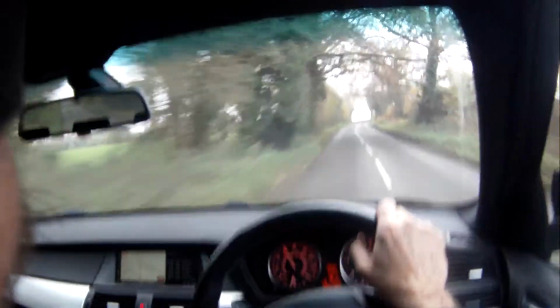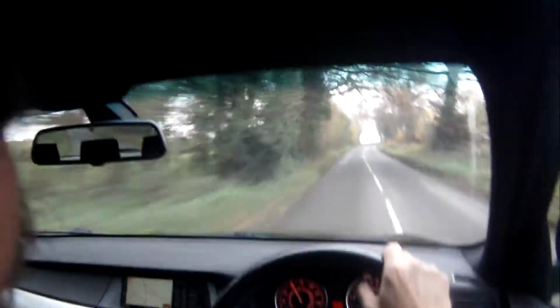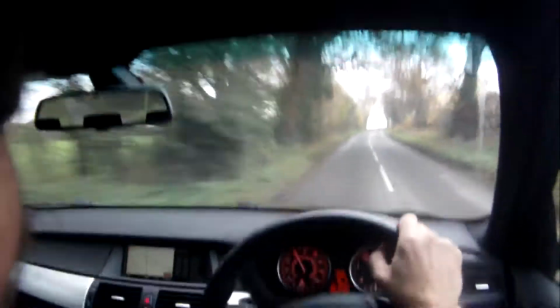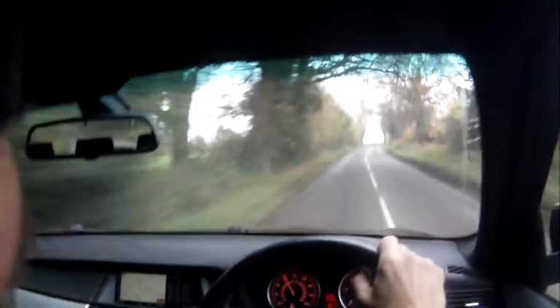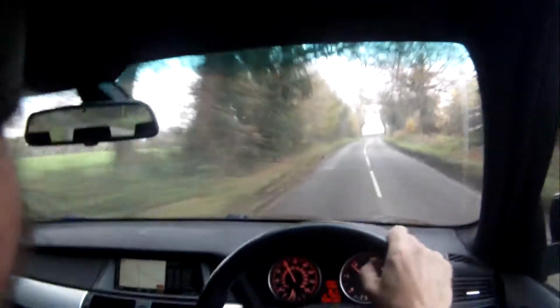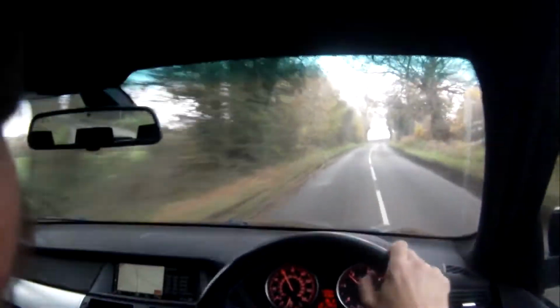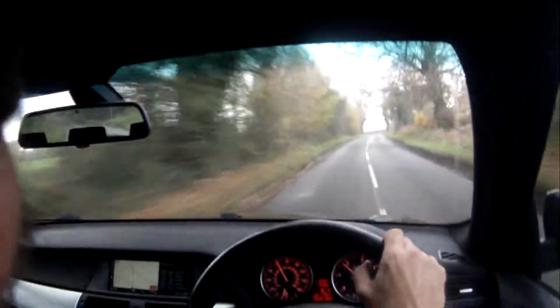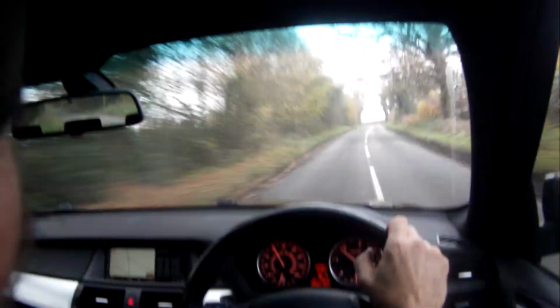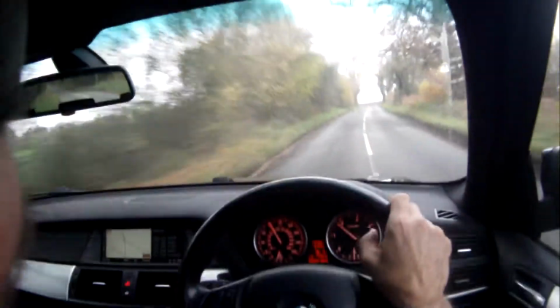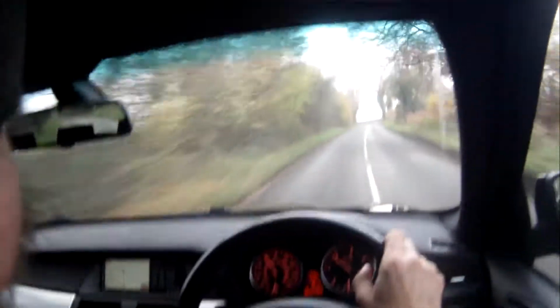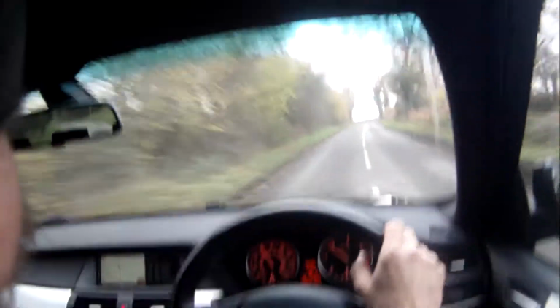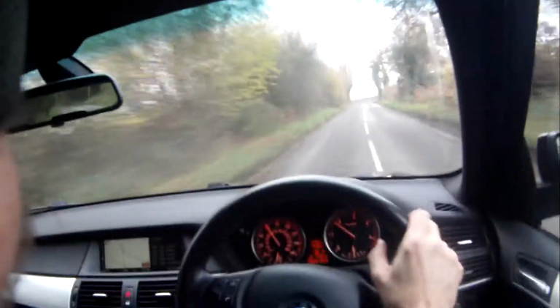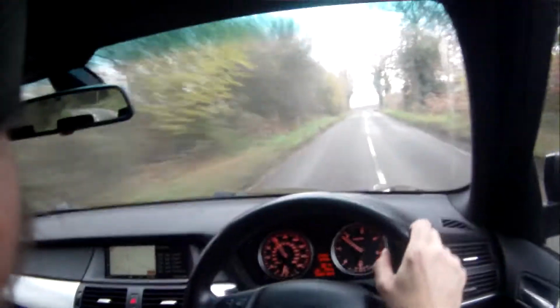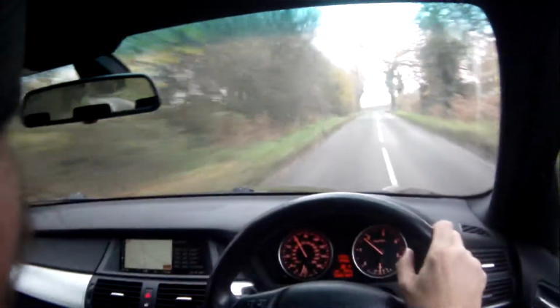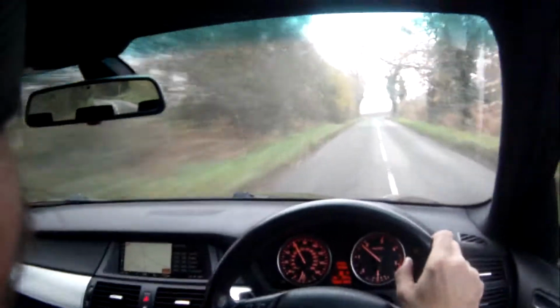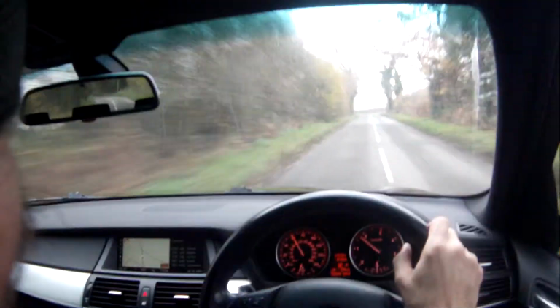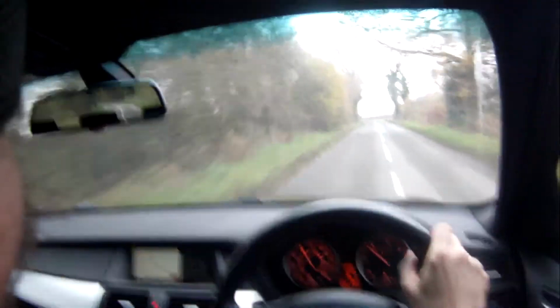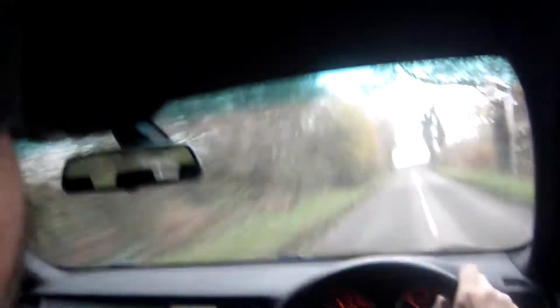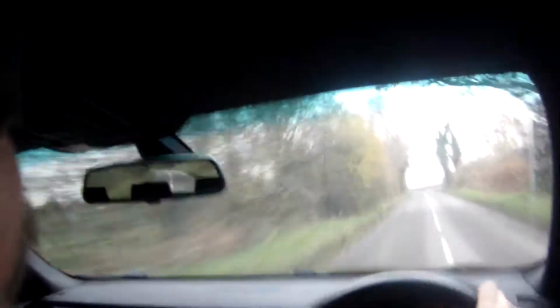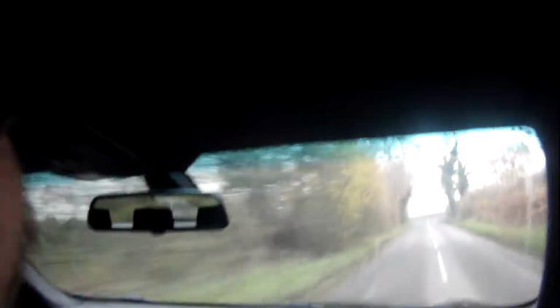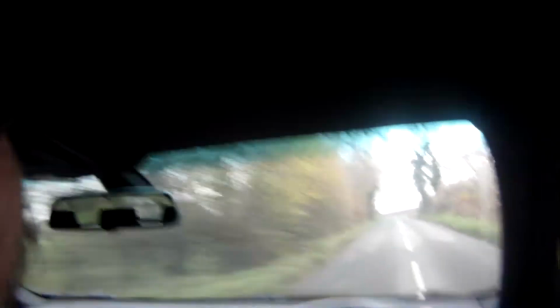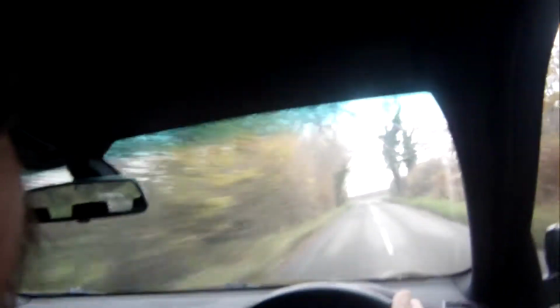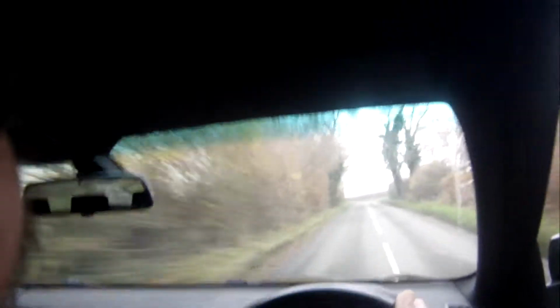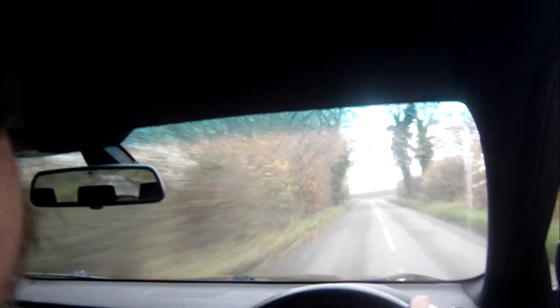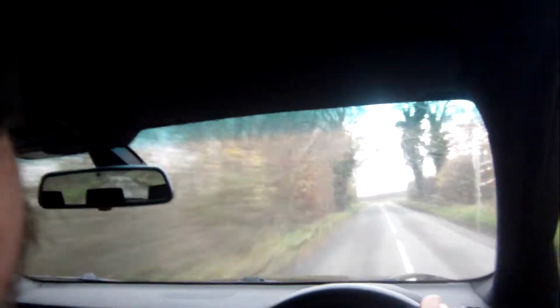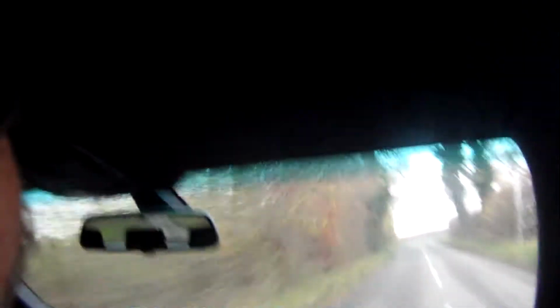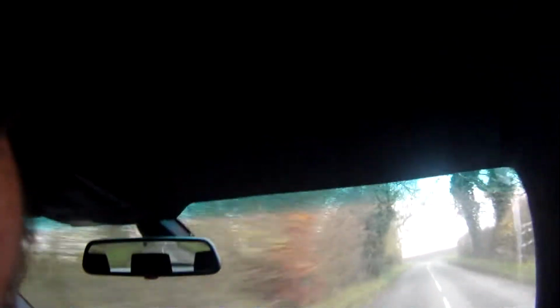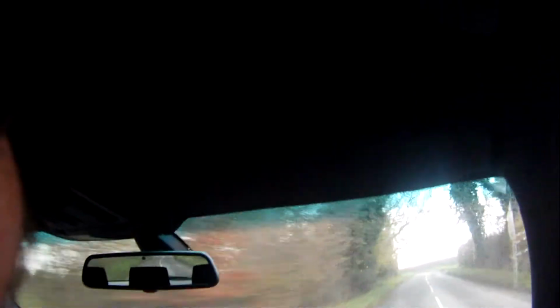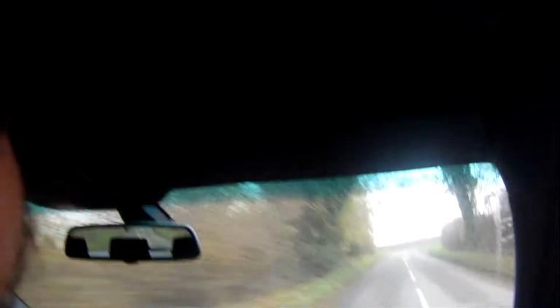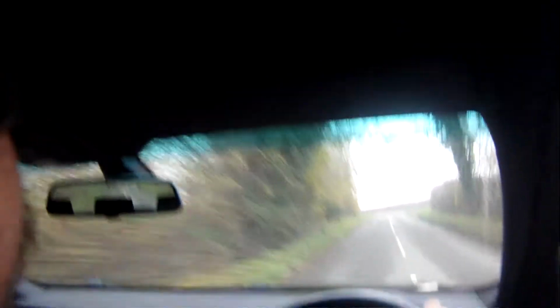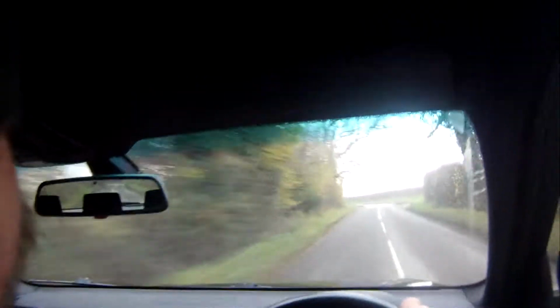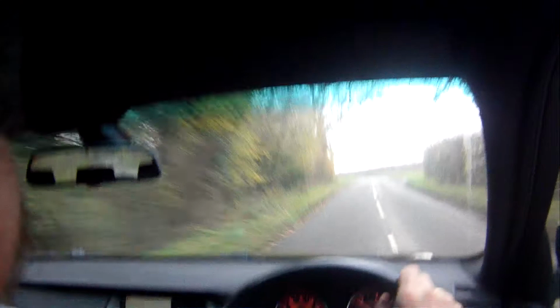No sinister noises over these big bumps — just a slight rattle I think from the luggage cover.